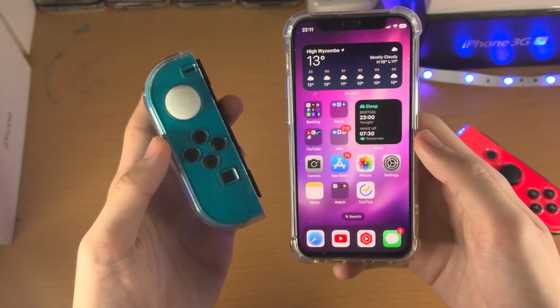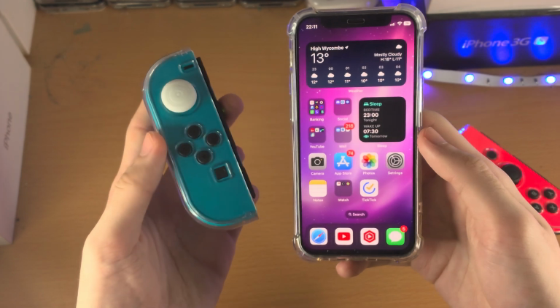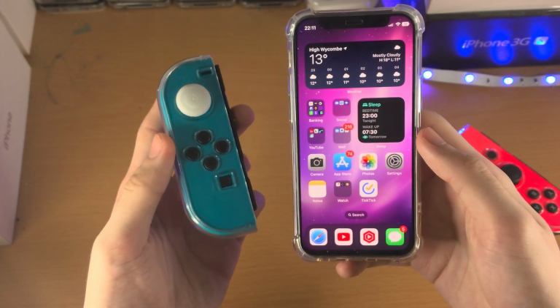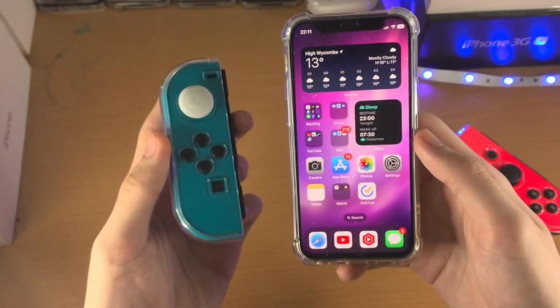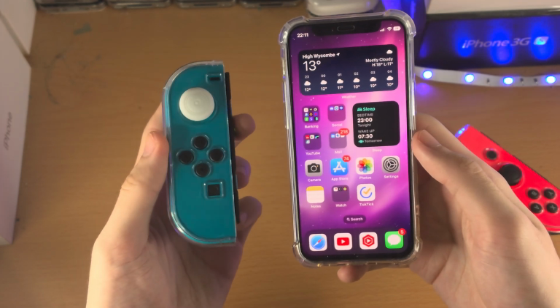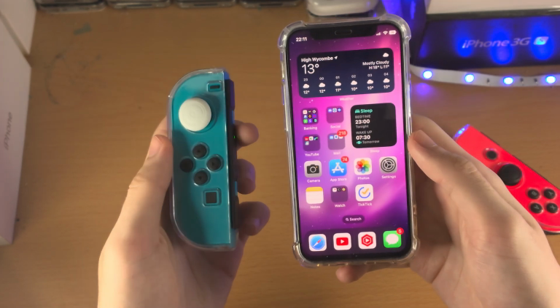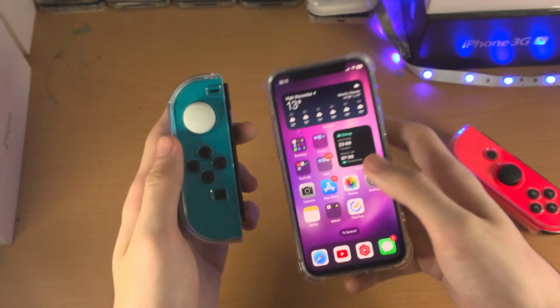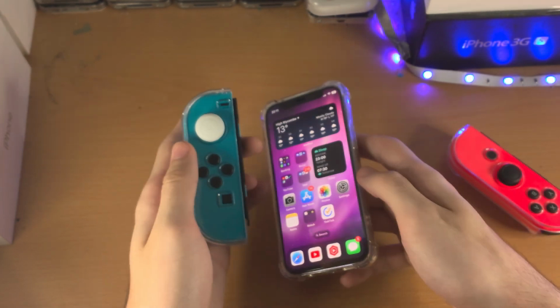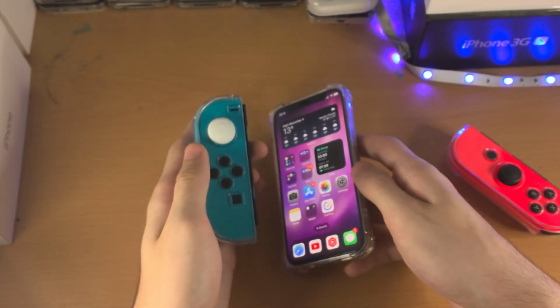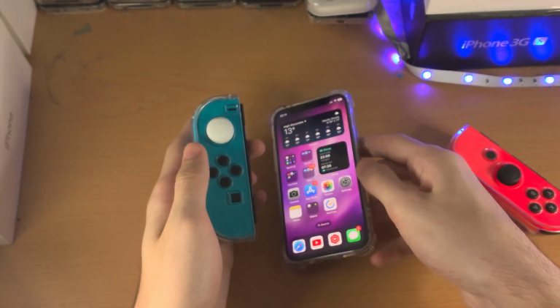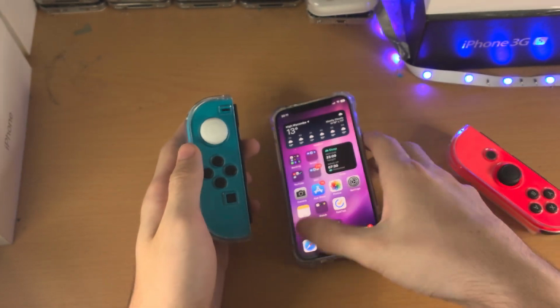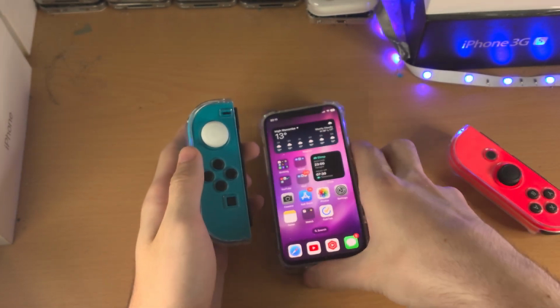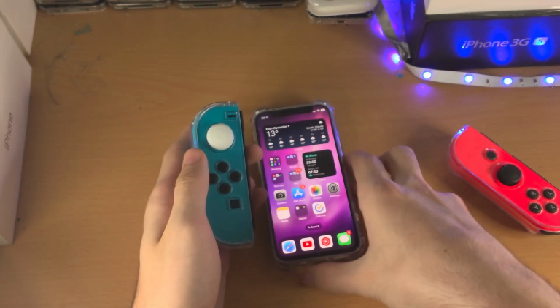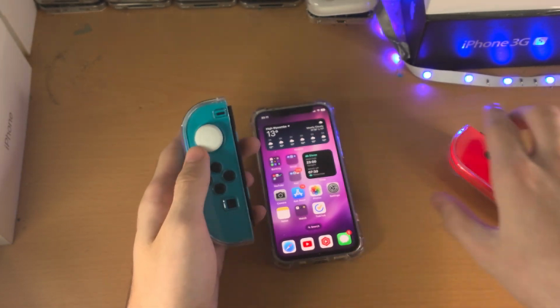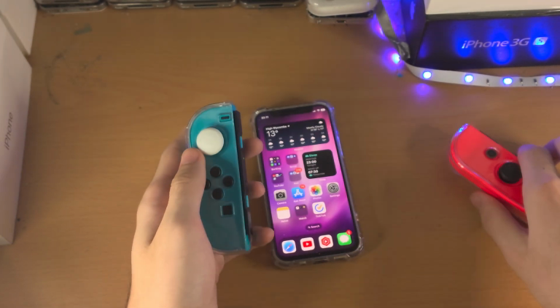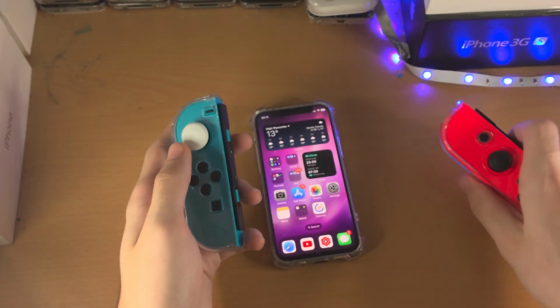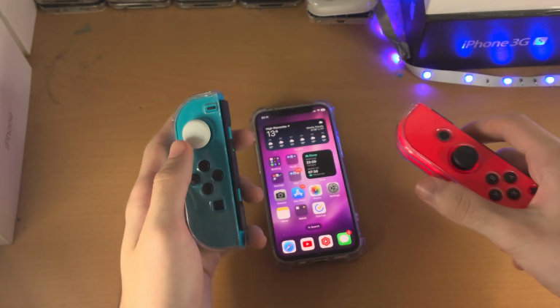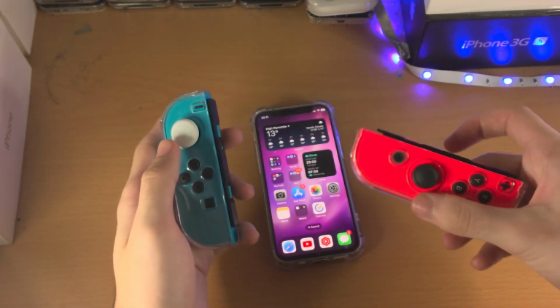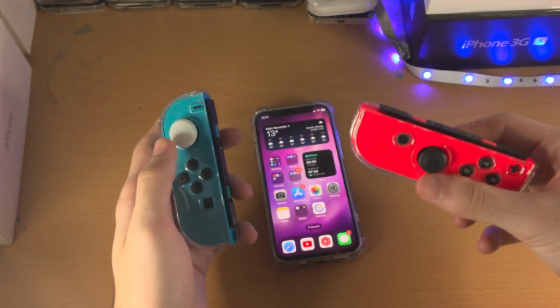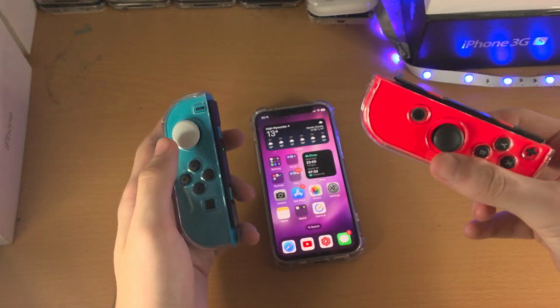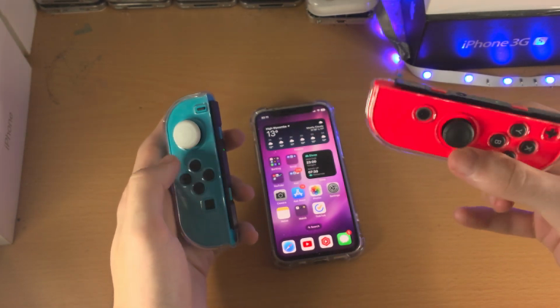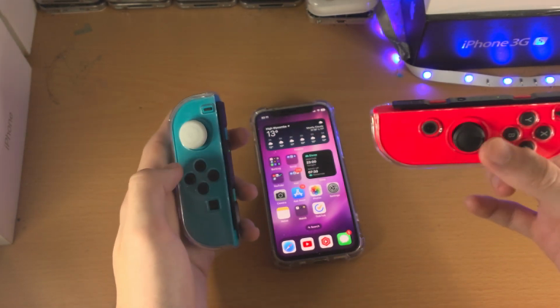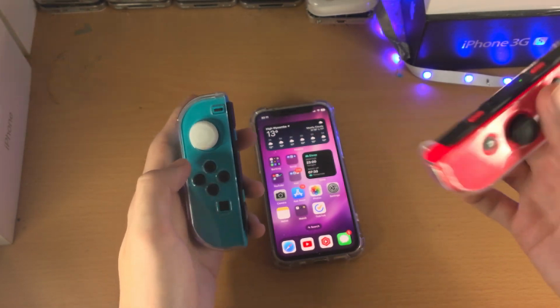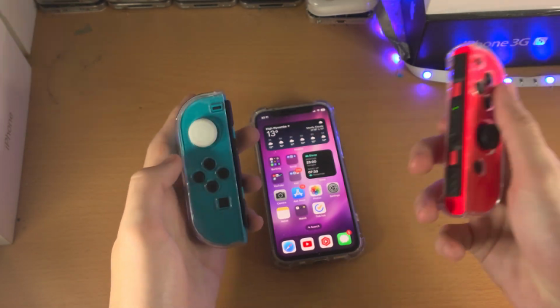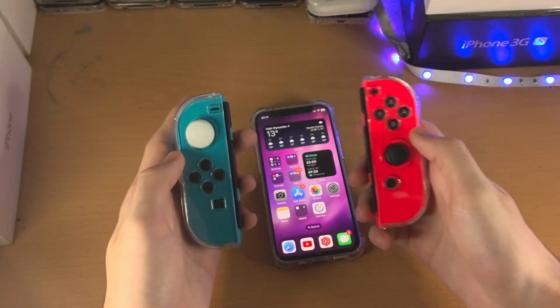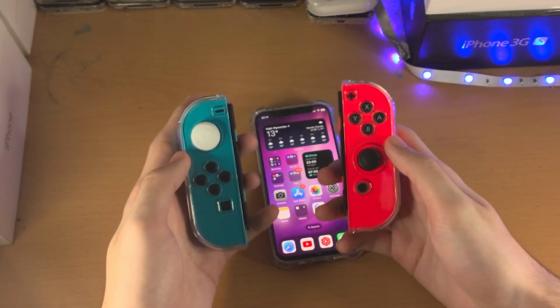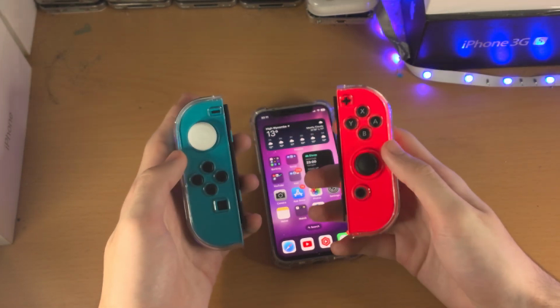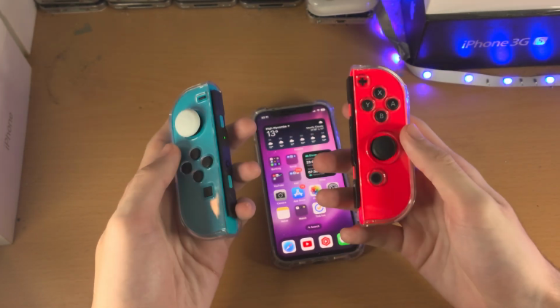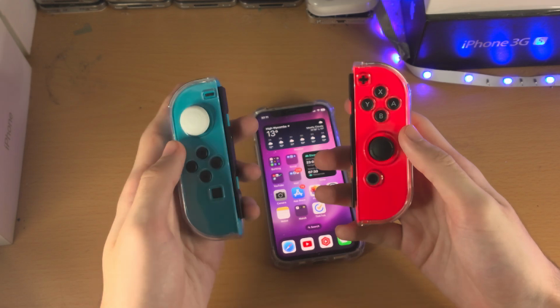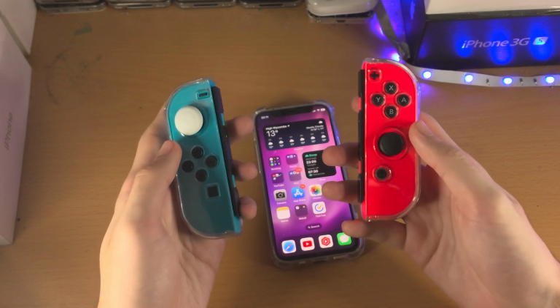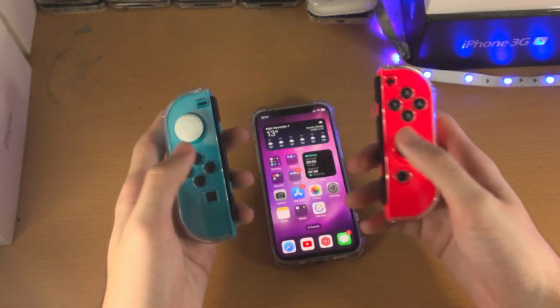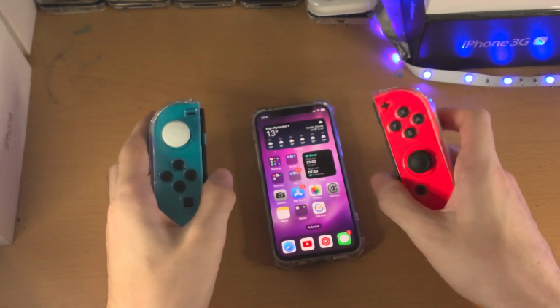Once both Joy-Cons are connected it acts like this — just like you had them on a Switch.